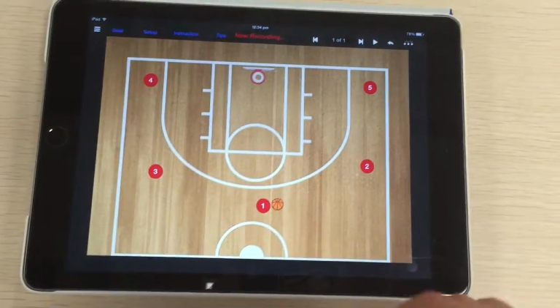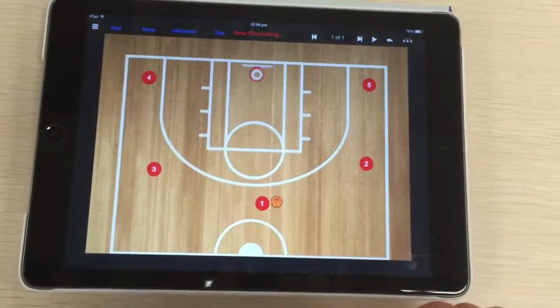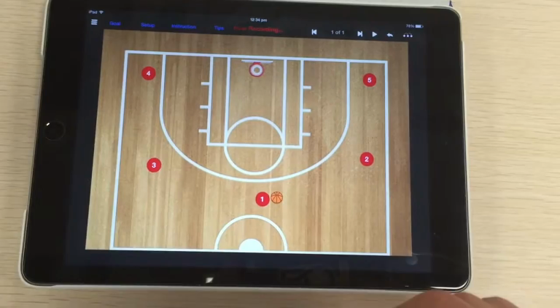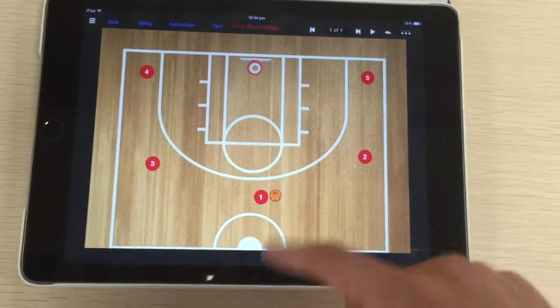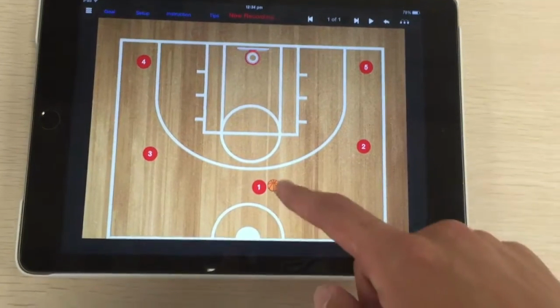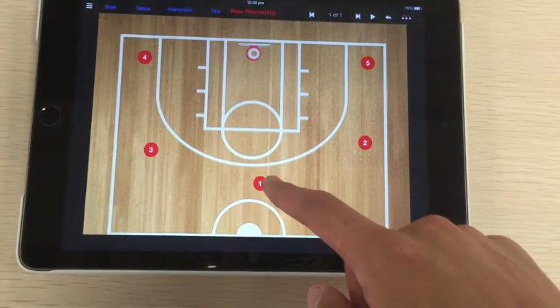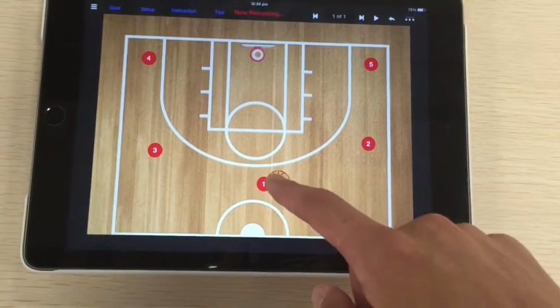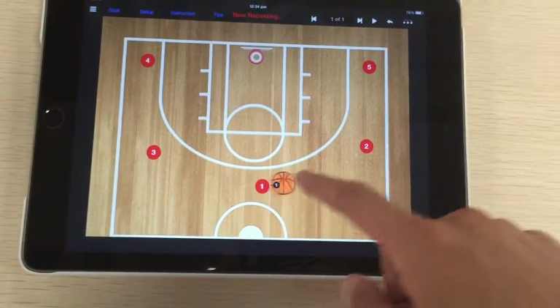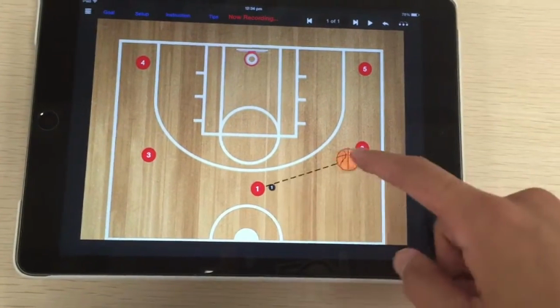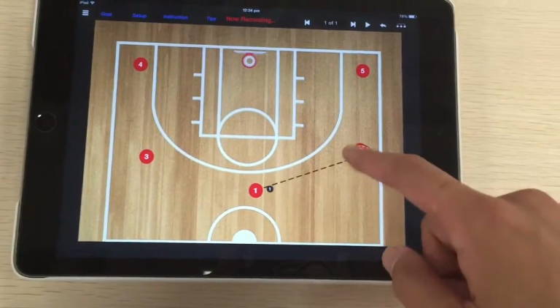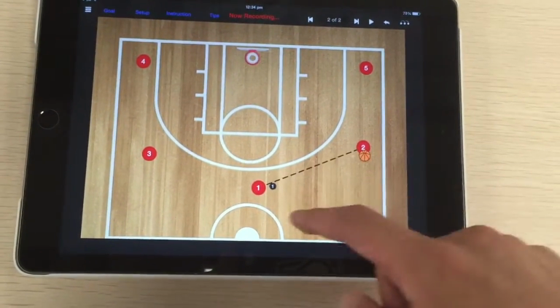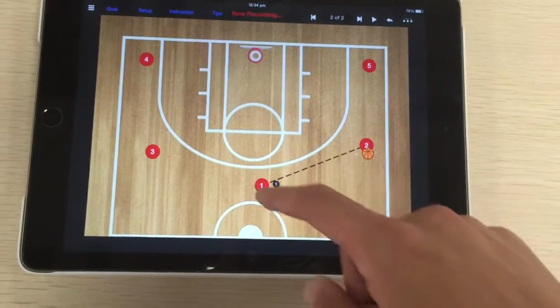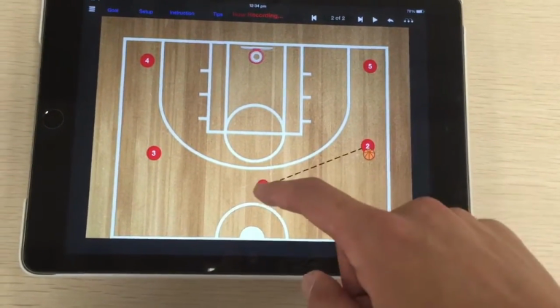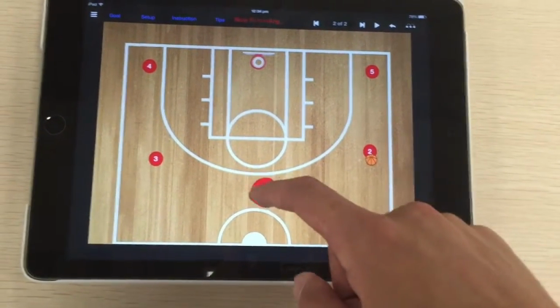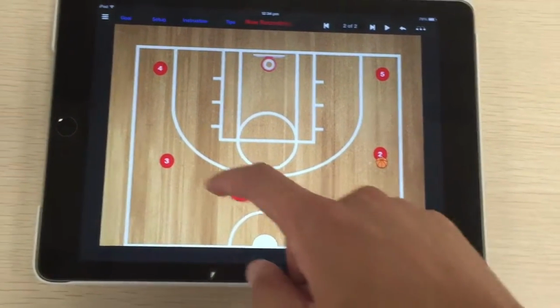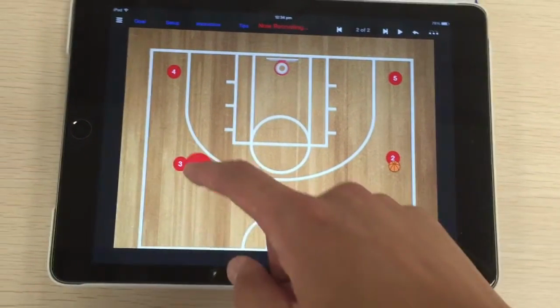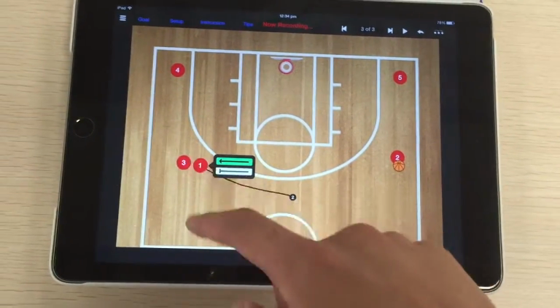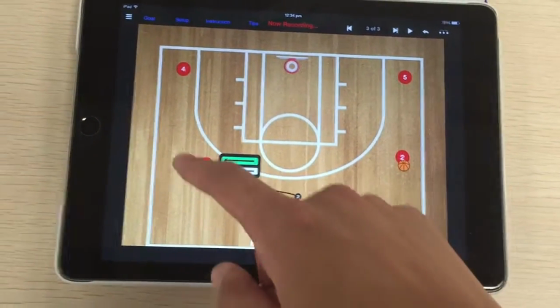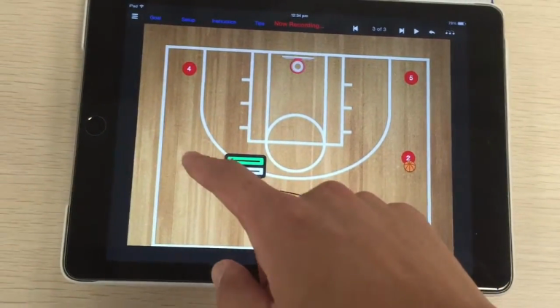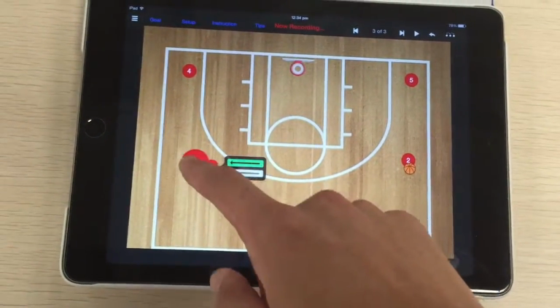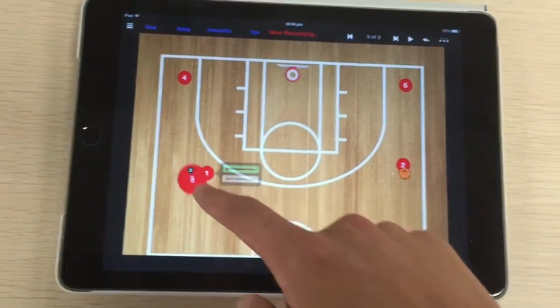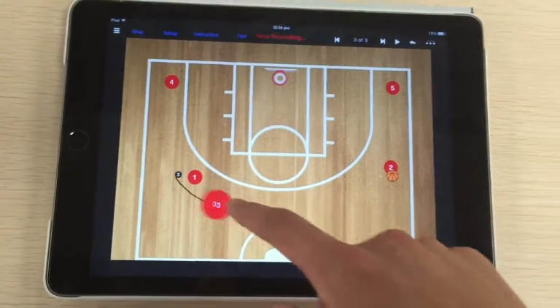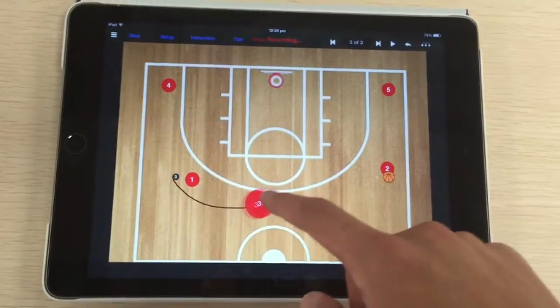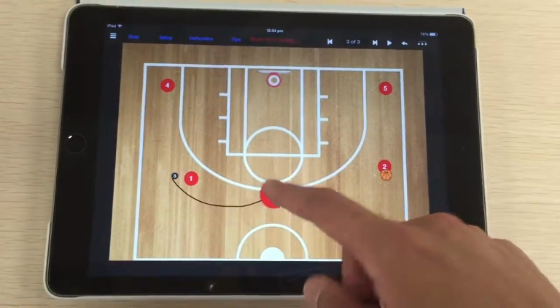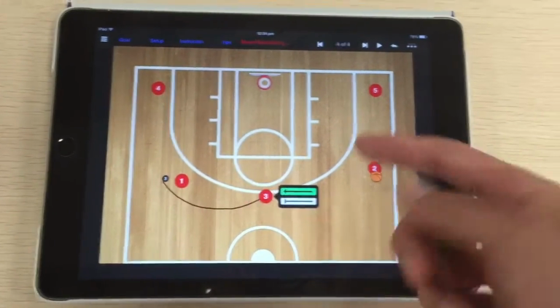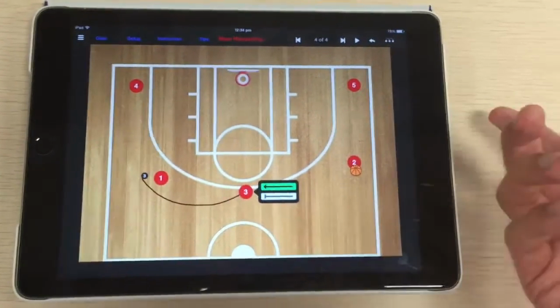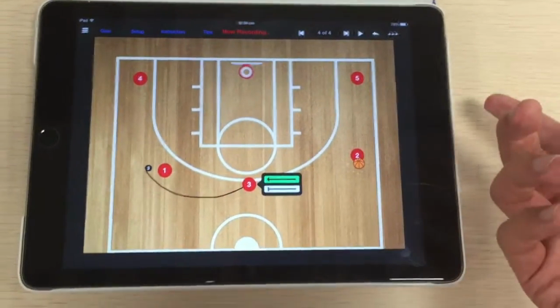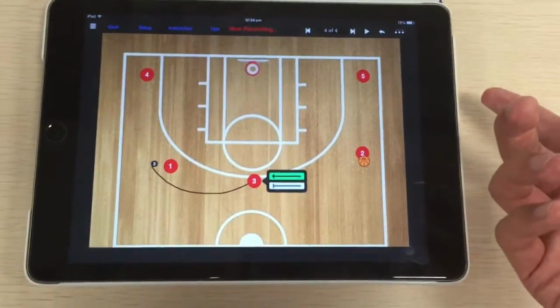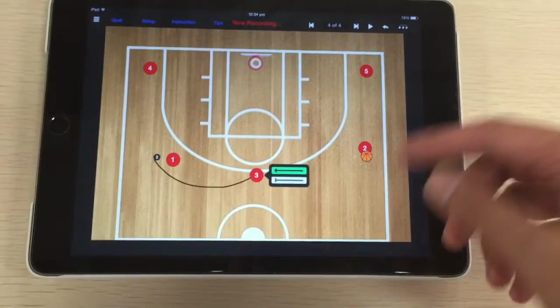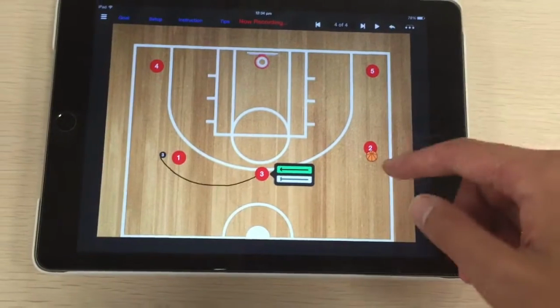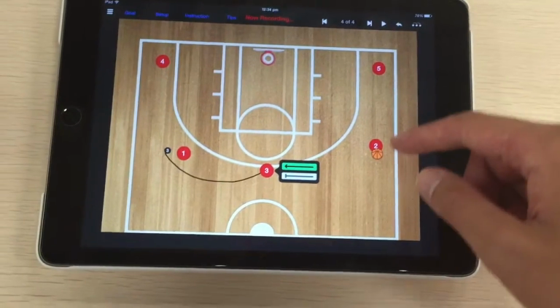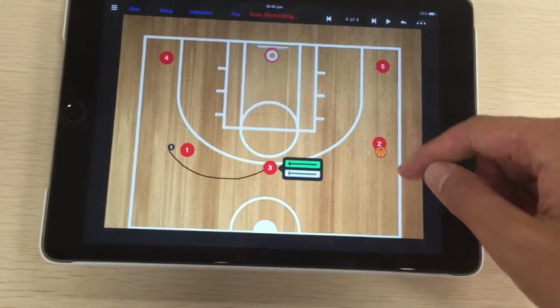All I have to do is move the ball, move the players, and it'll animate.